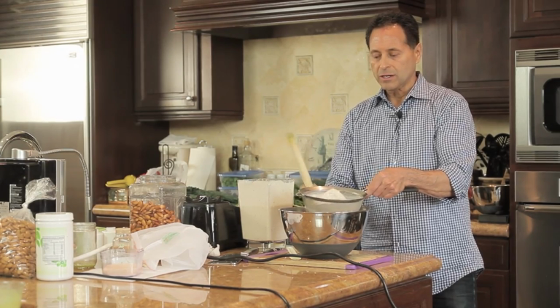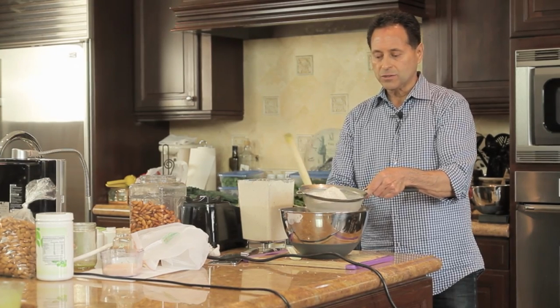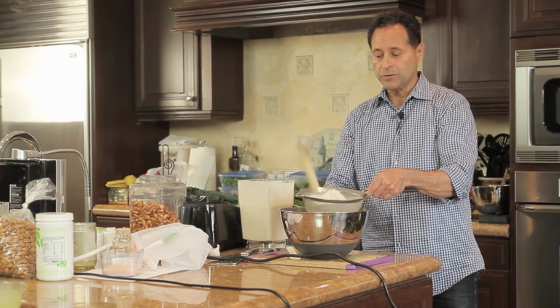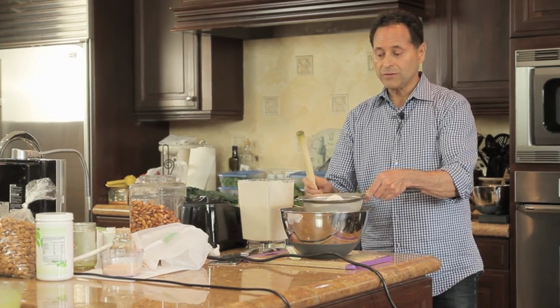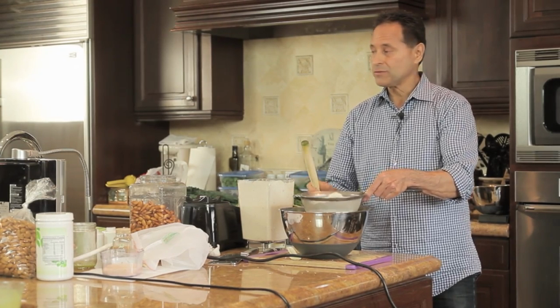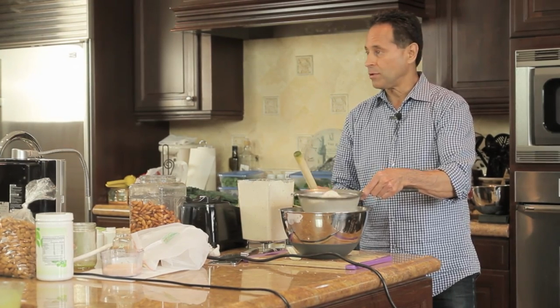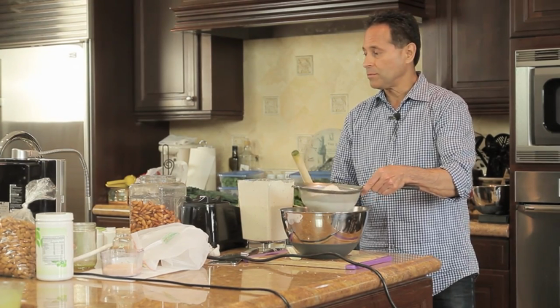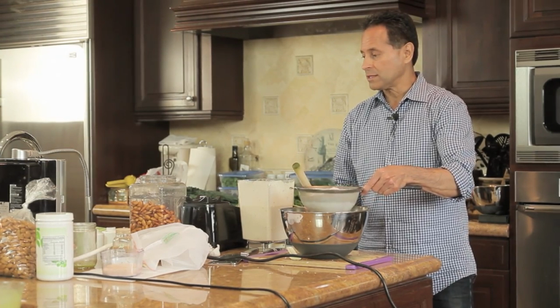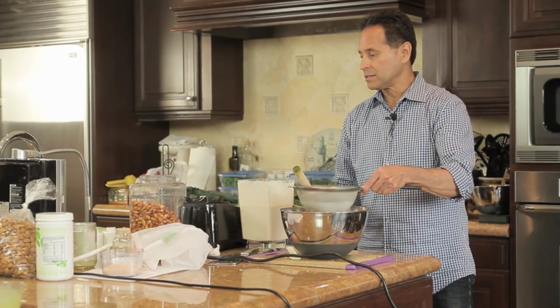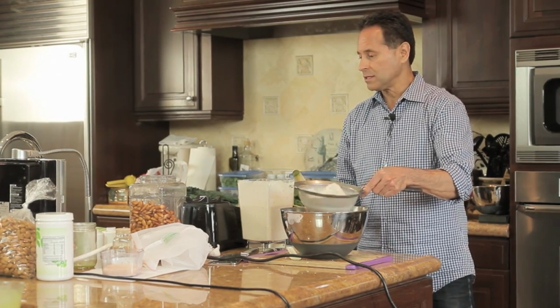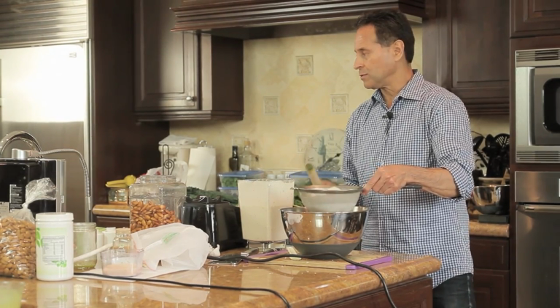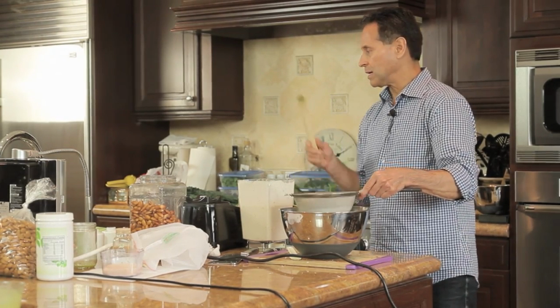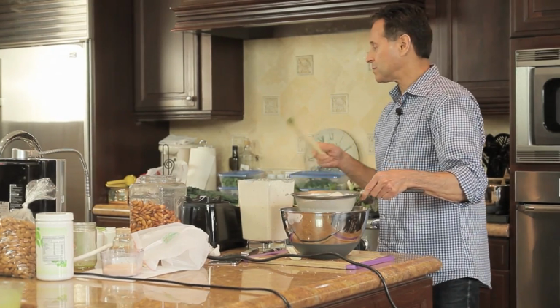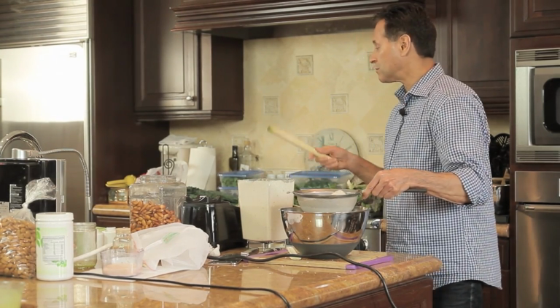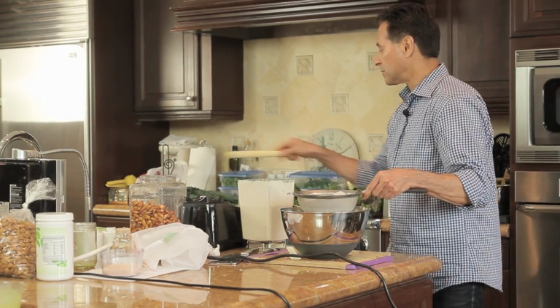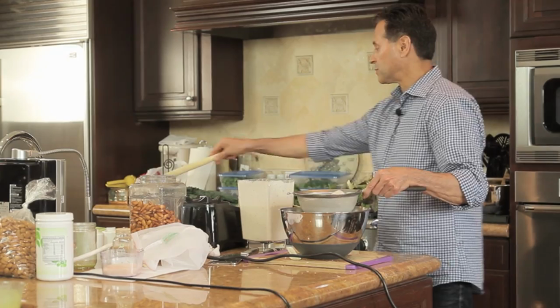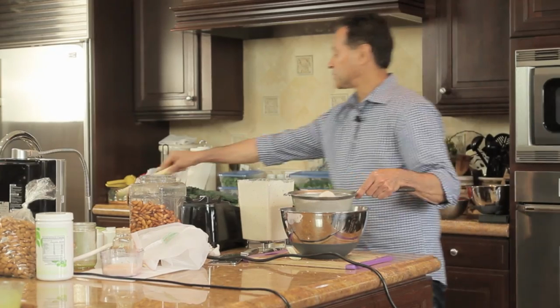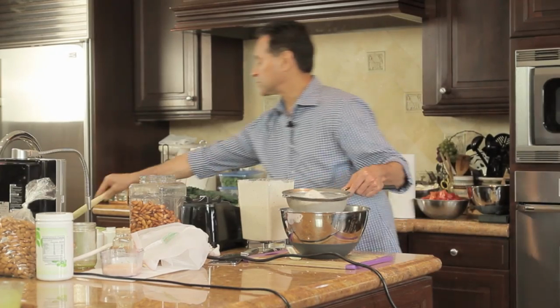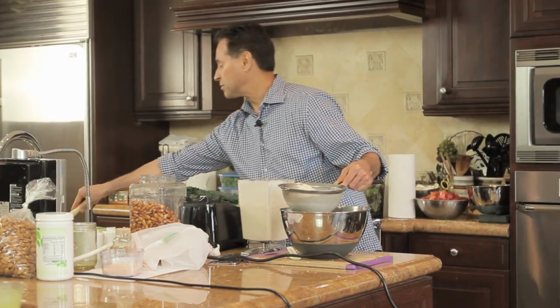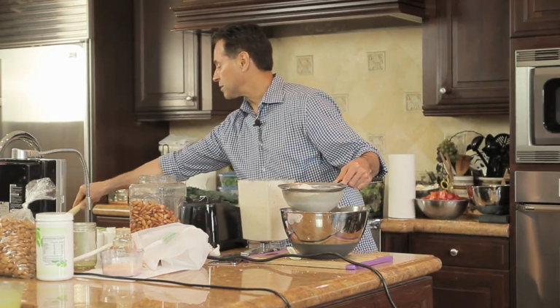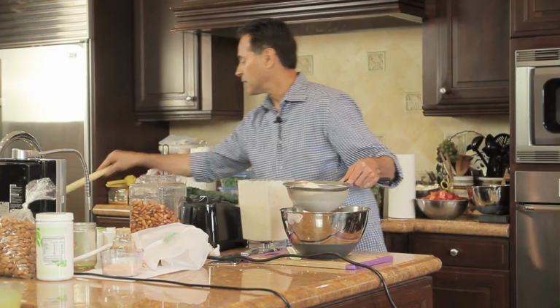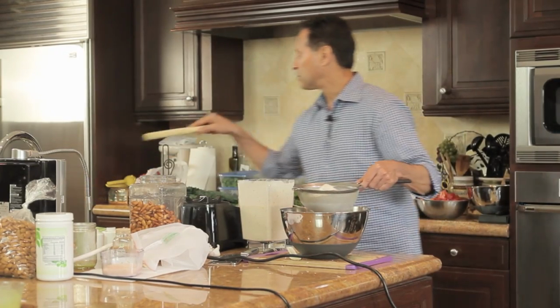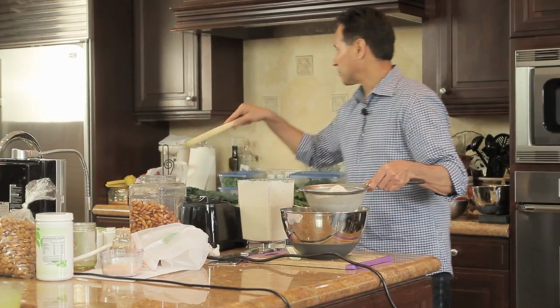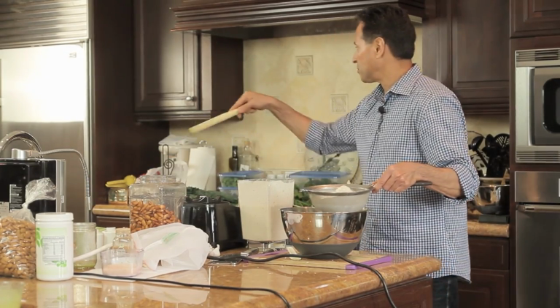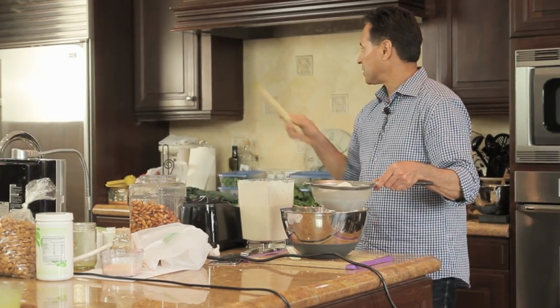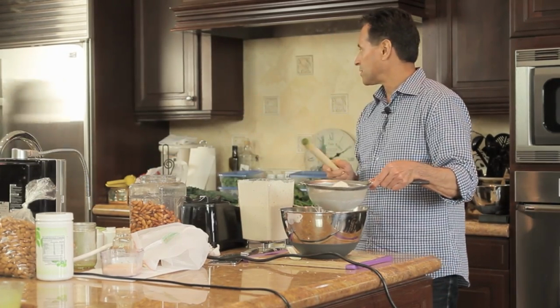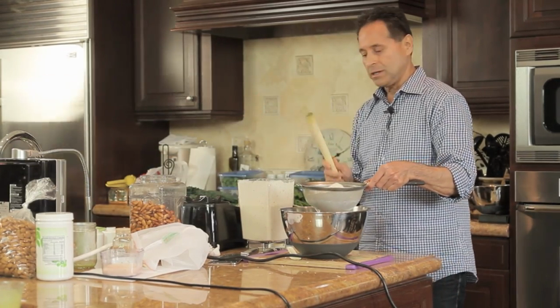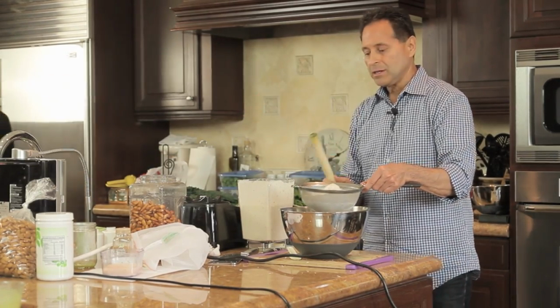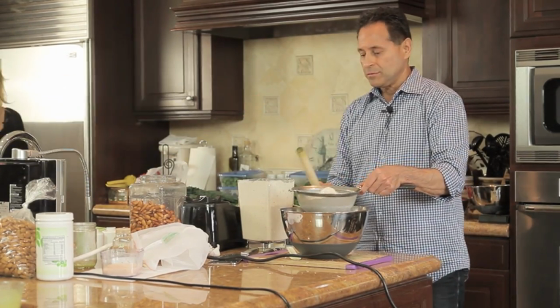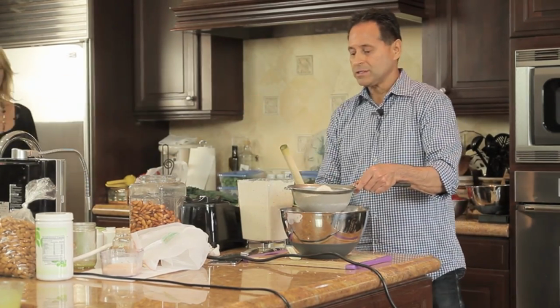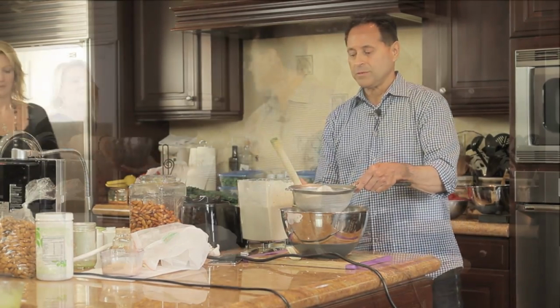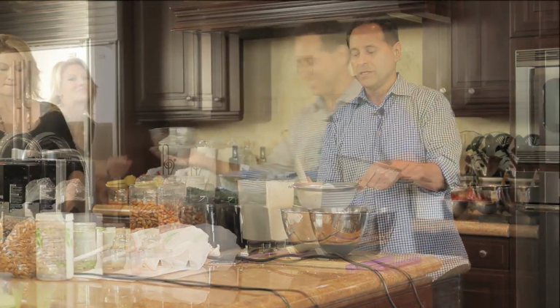You may be asking what to do with the leftover pulp. Whatever you have left over pulp-wise, rinse out the bowl, put the pulp in there, and you can make something with it later.